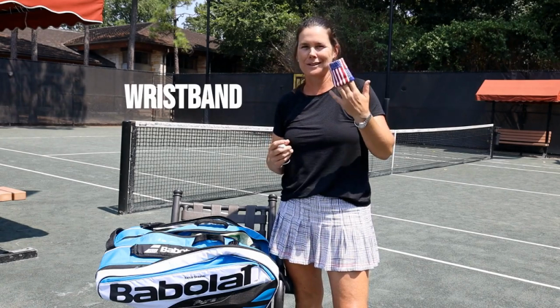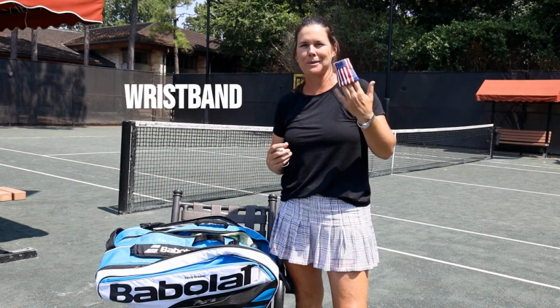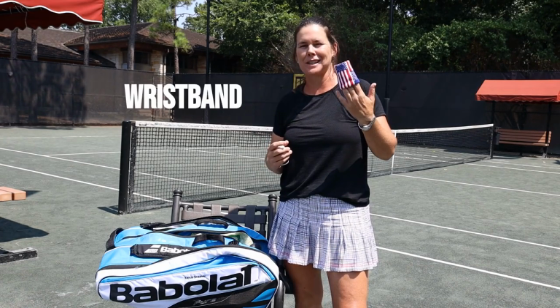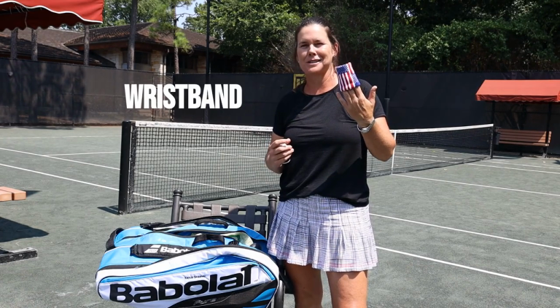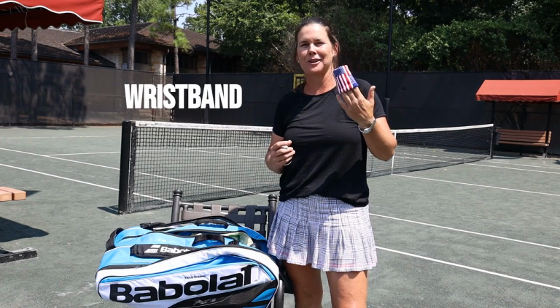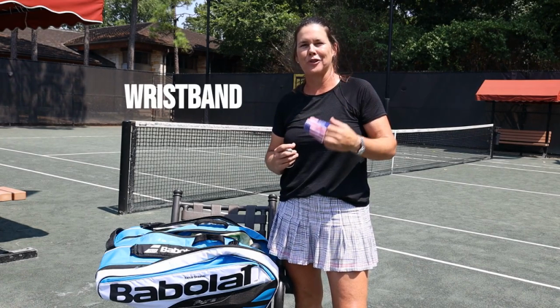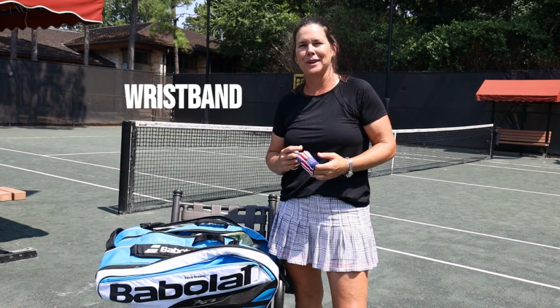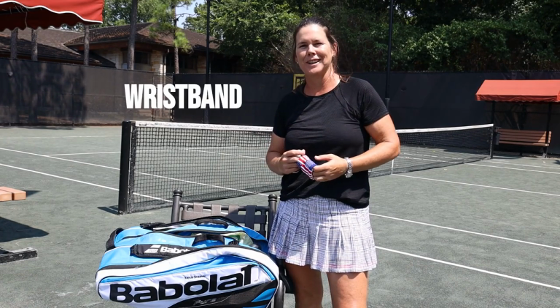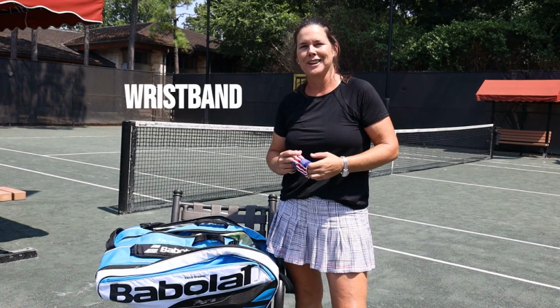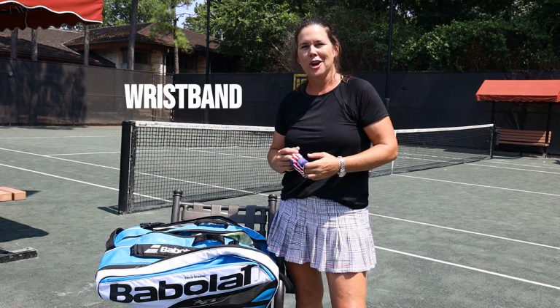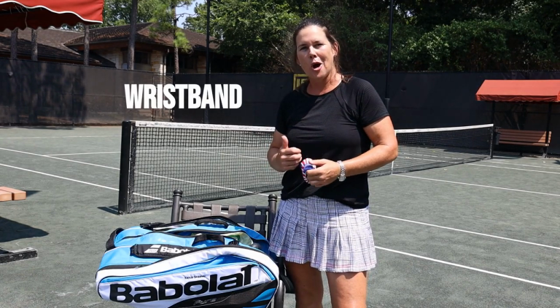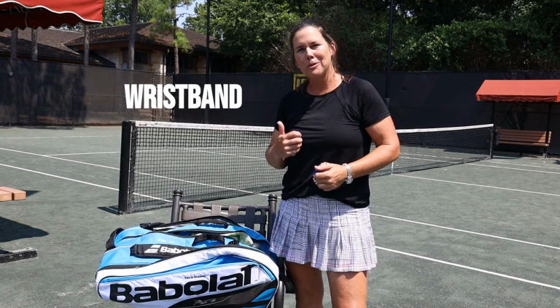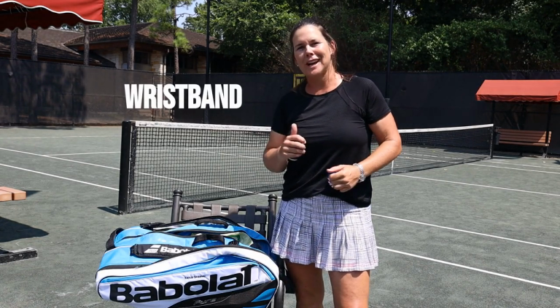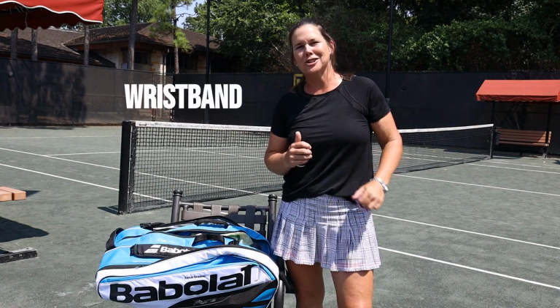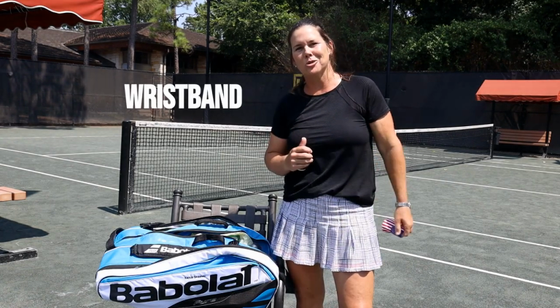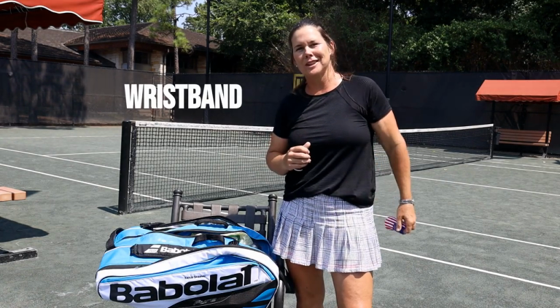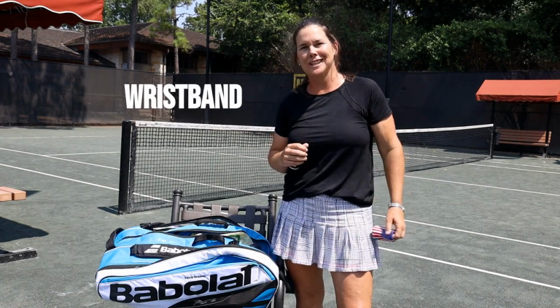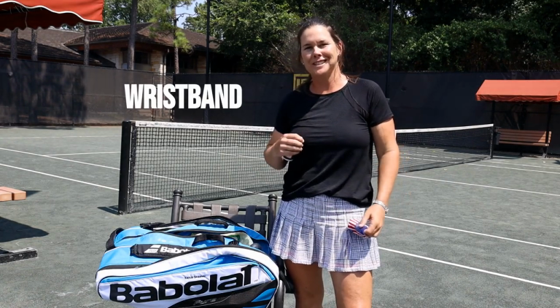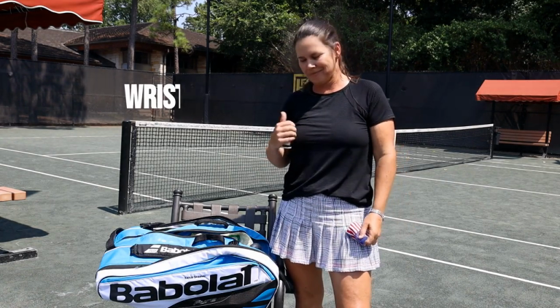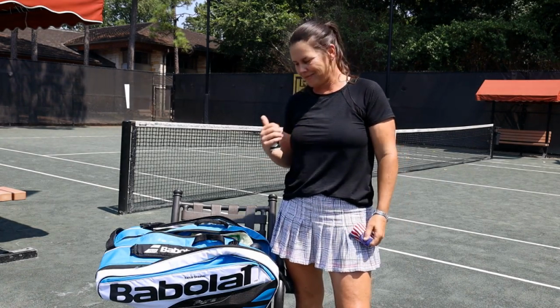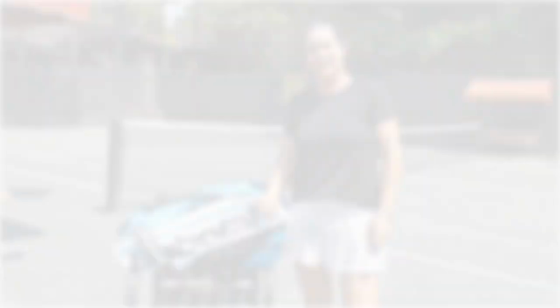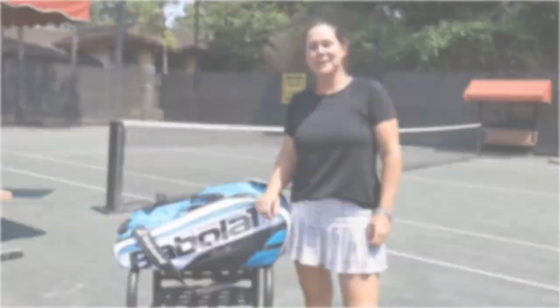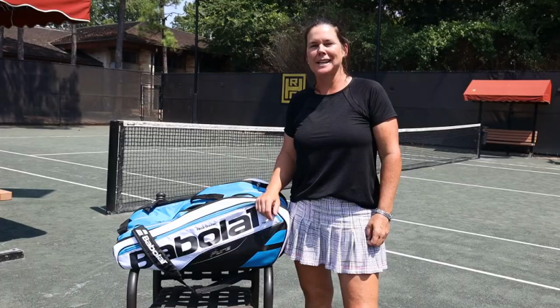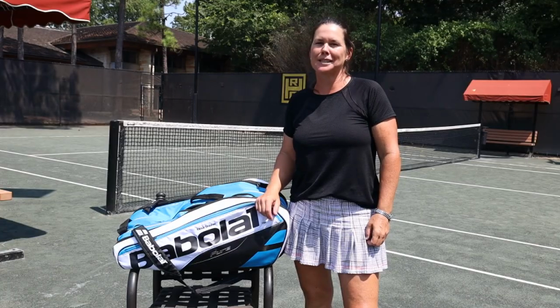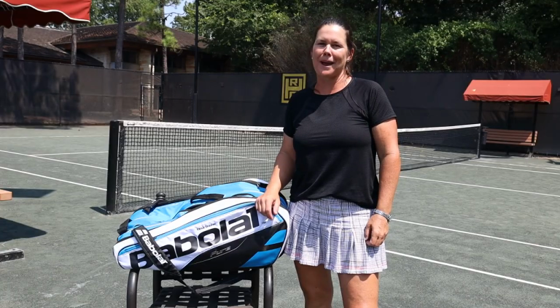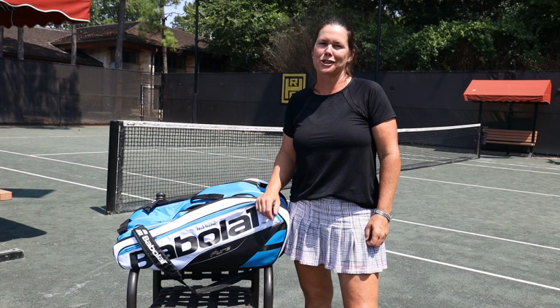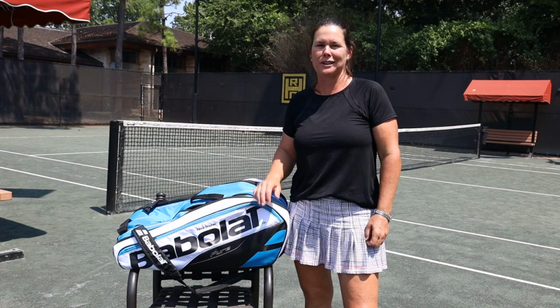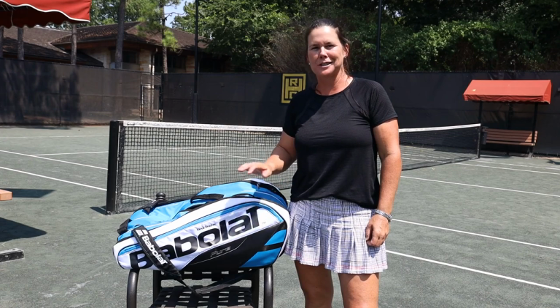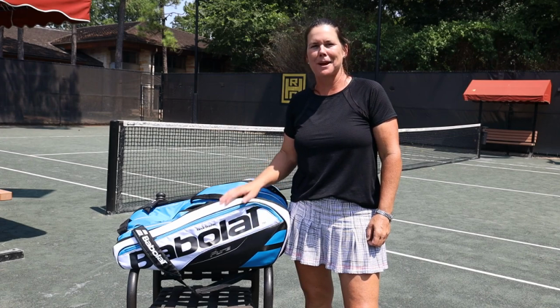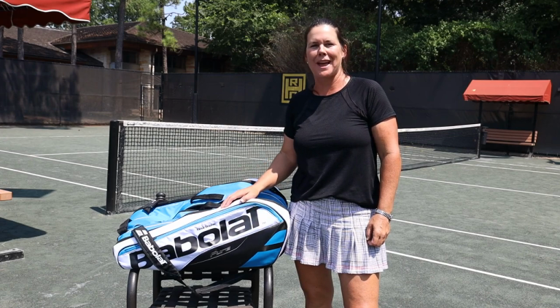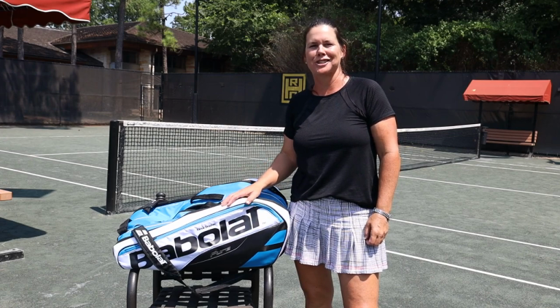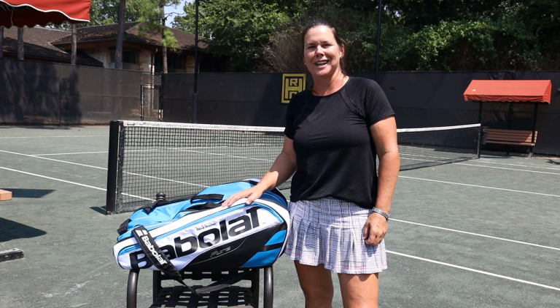Hope you guys enjoyed this. I'm Casey Smashee and this is my bag check.